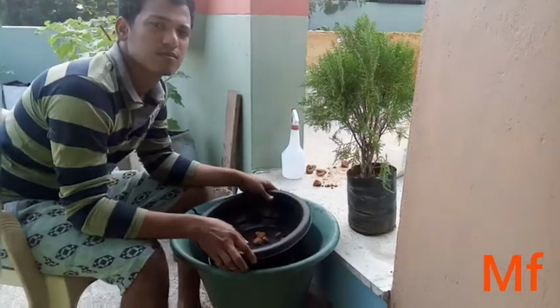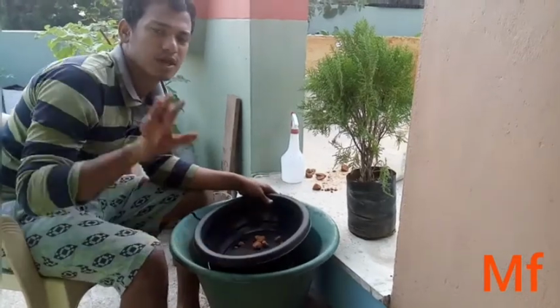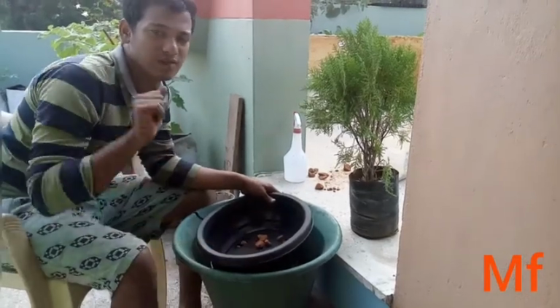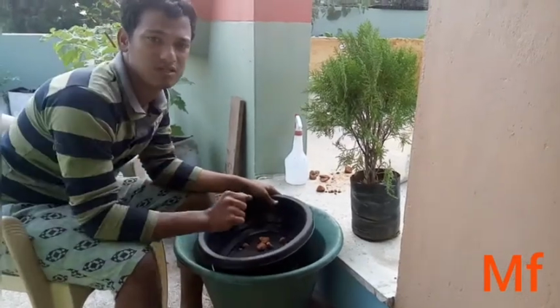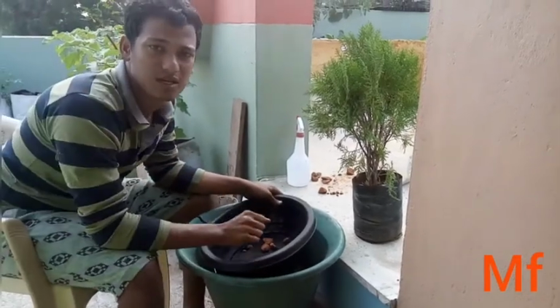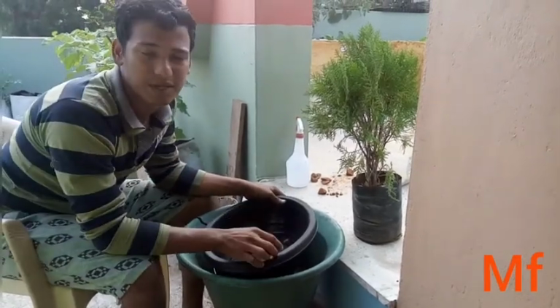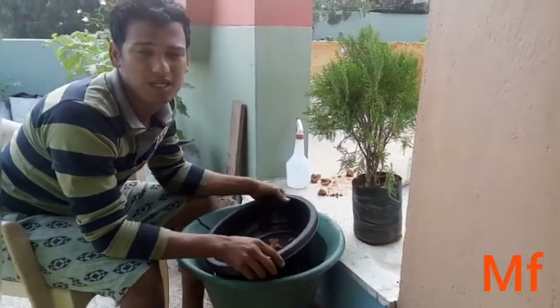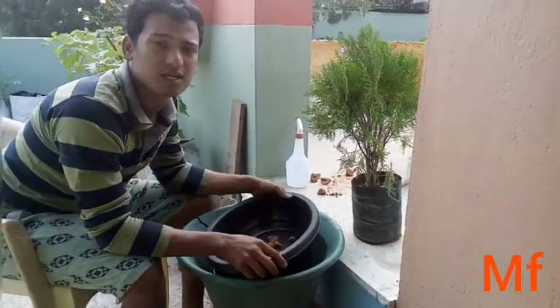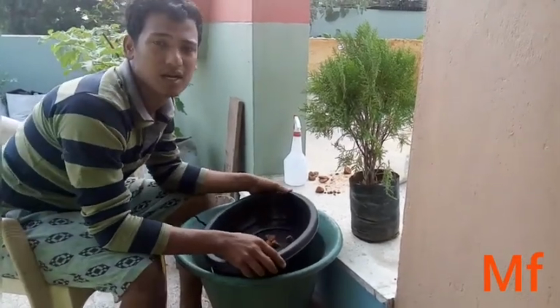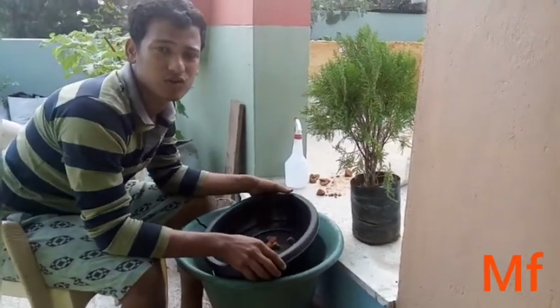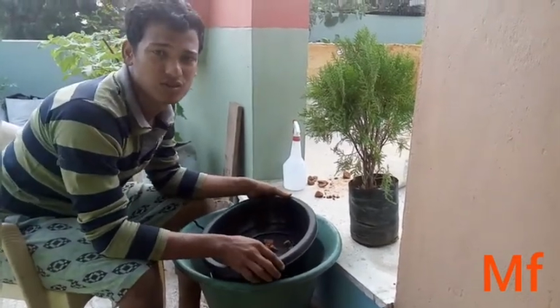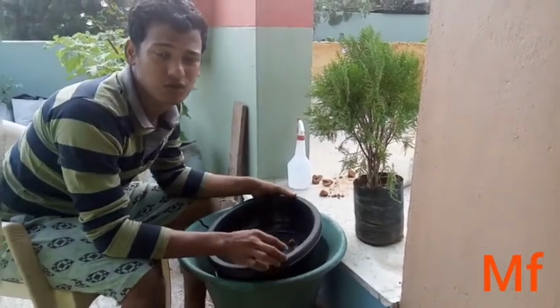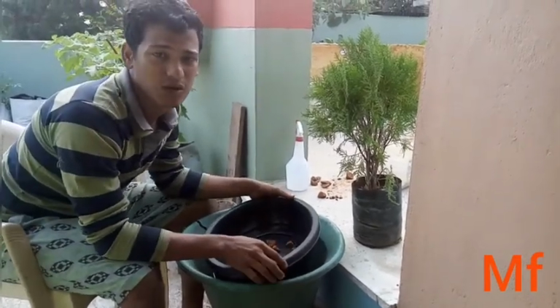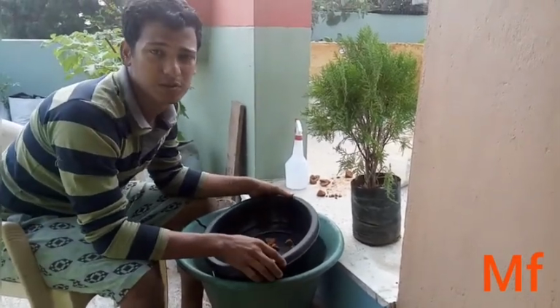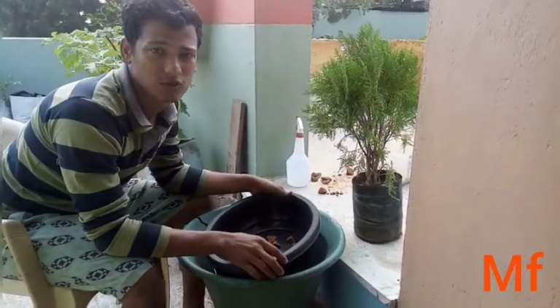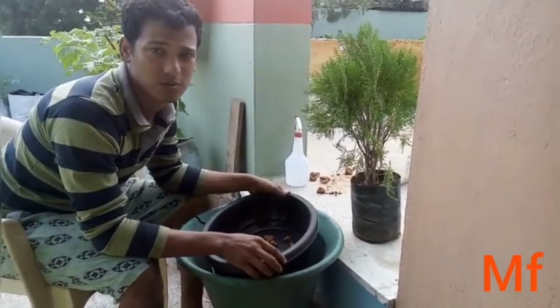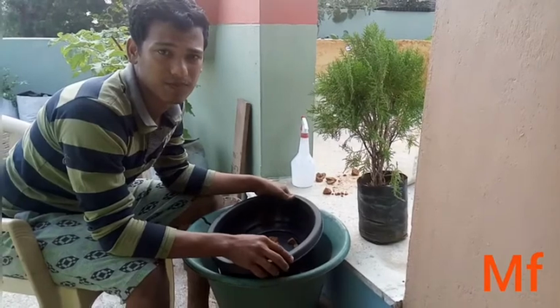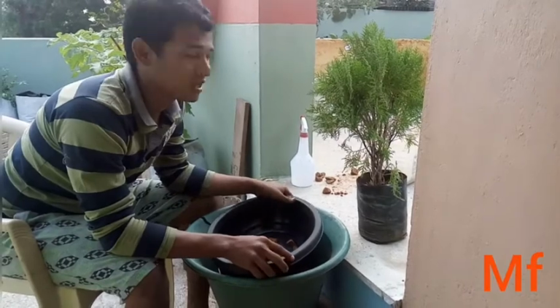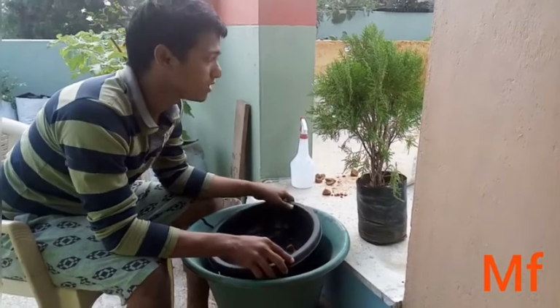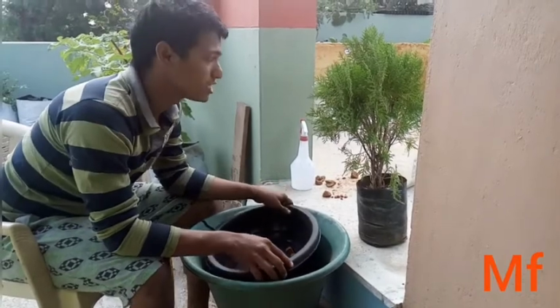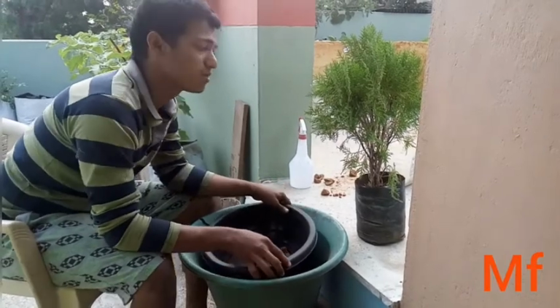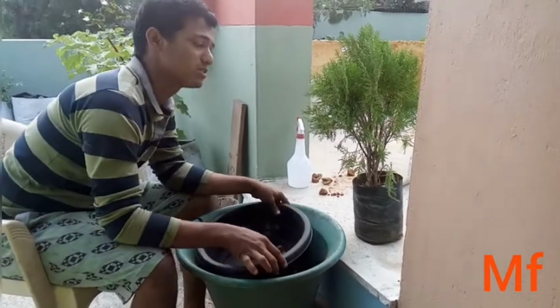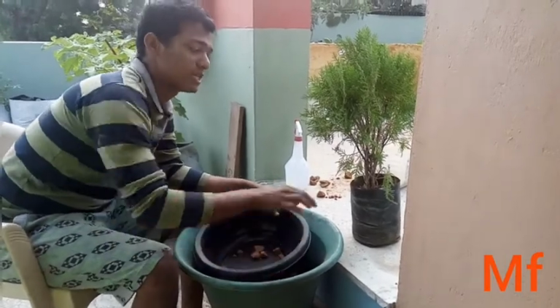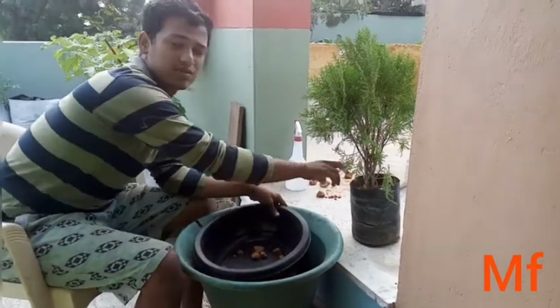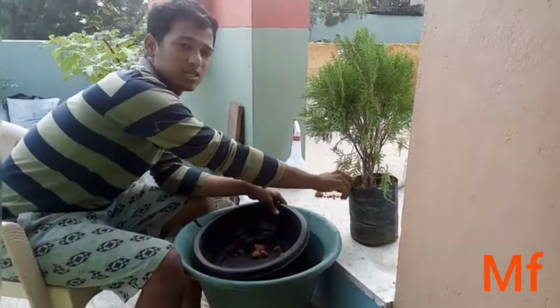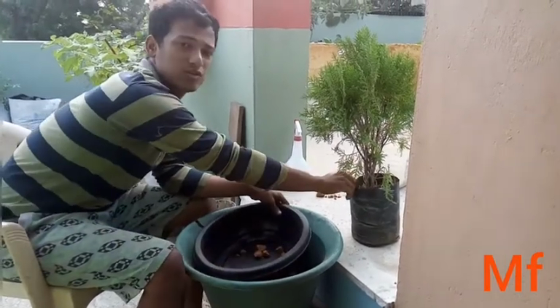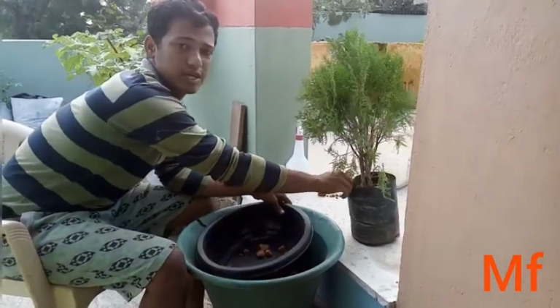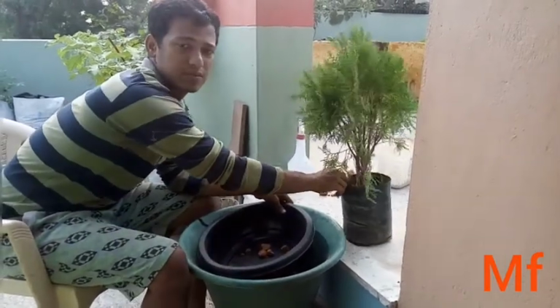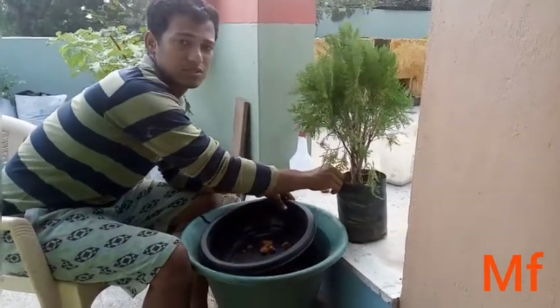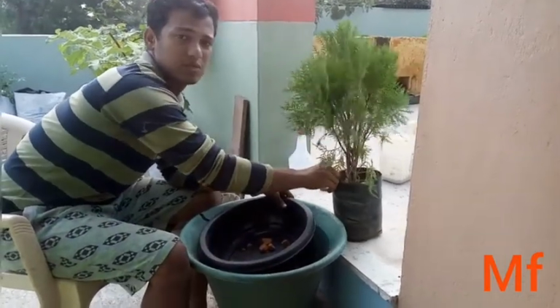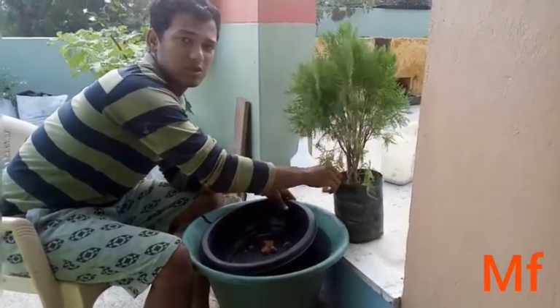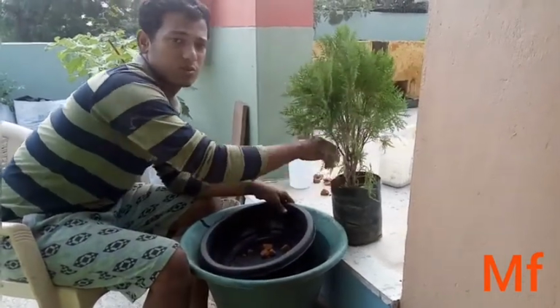Hi friends, I am here with you. I am here with the Bonsai, the Thuja type of Bonsai.